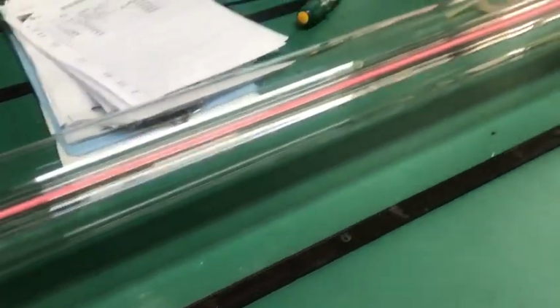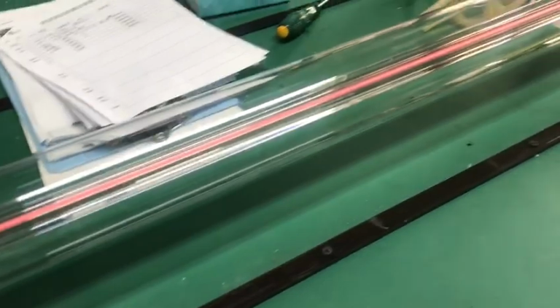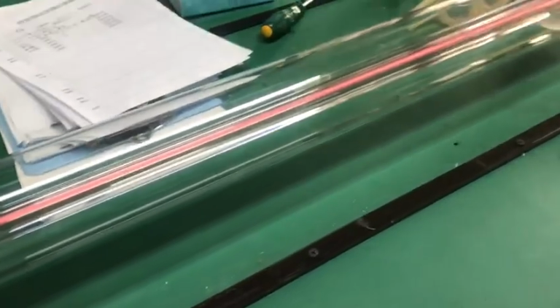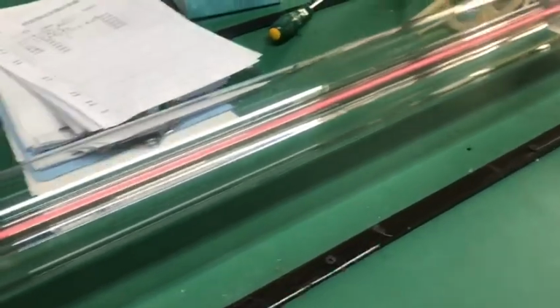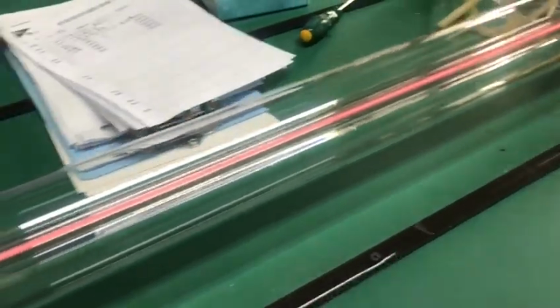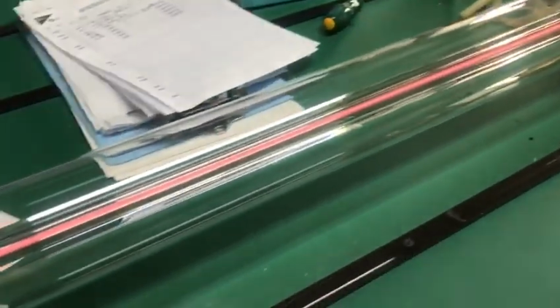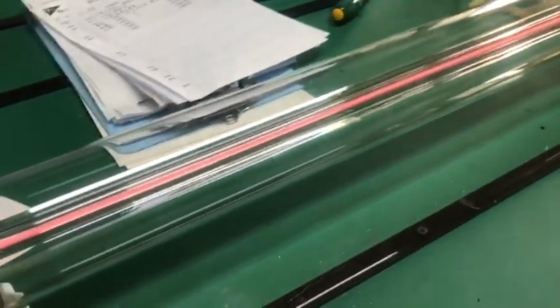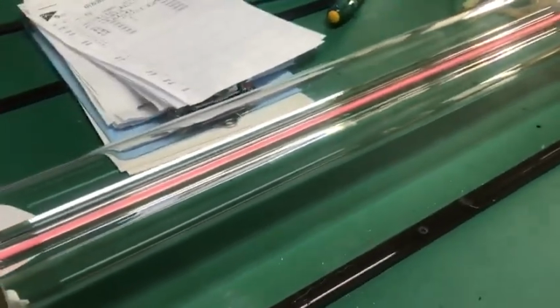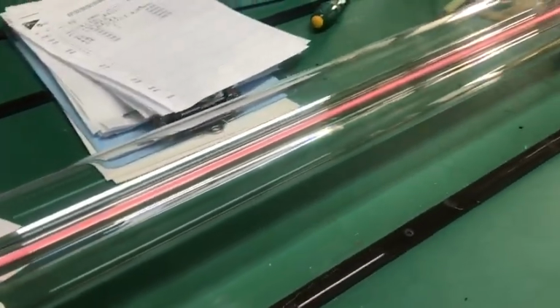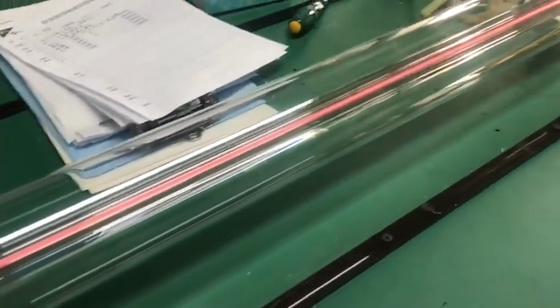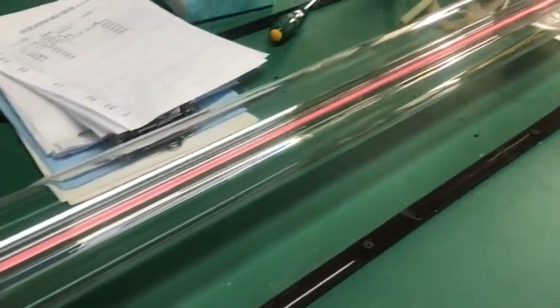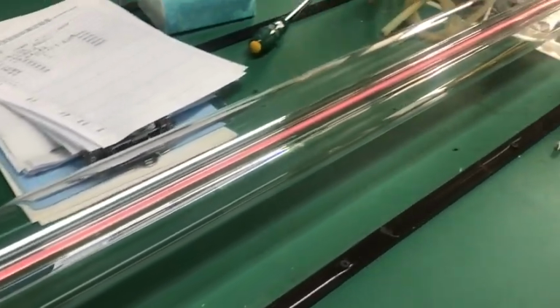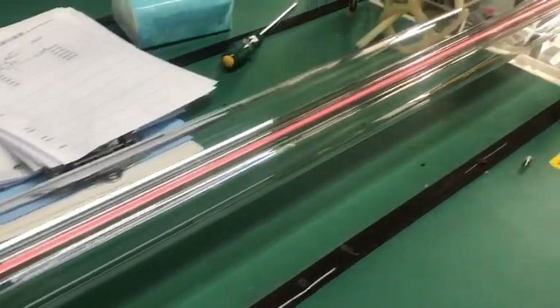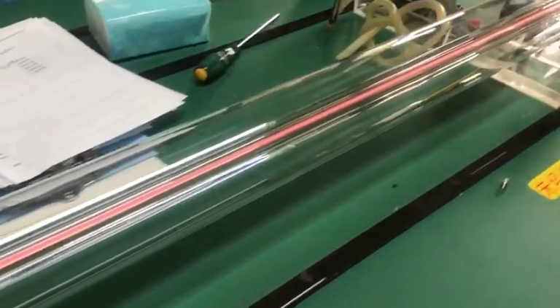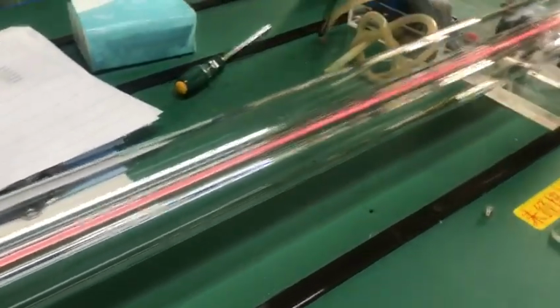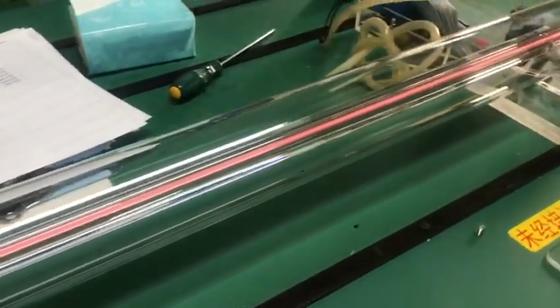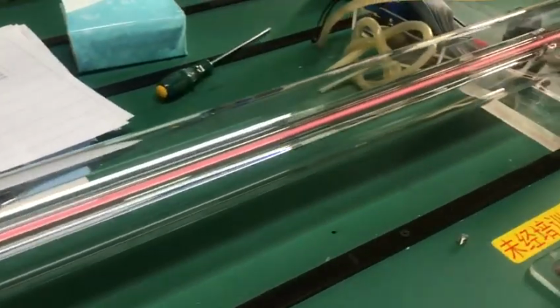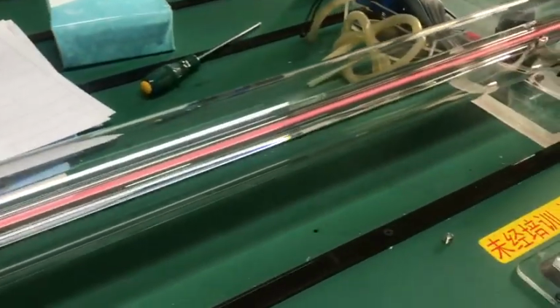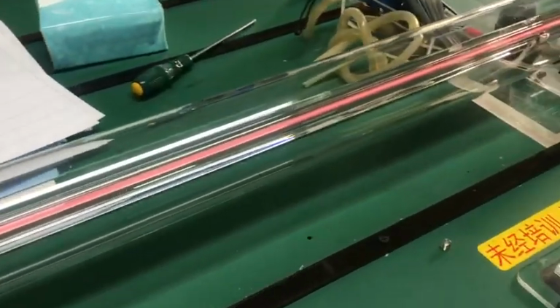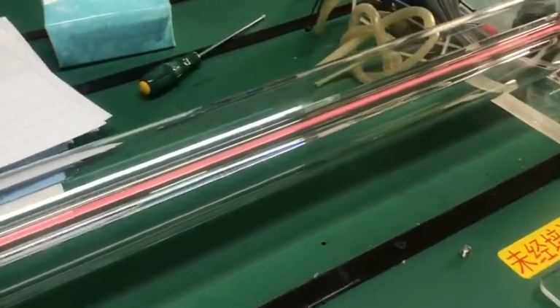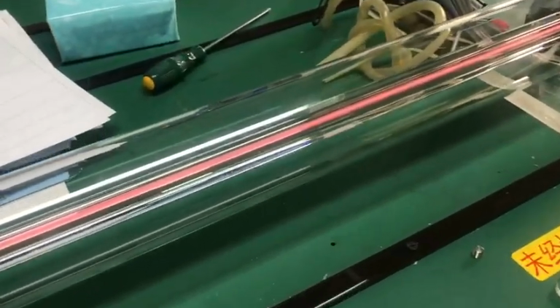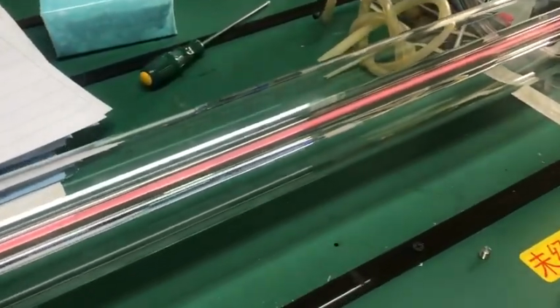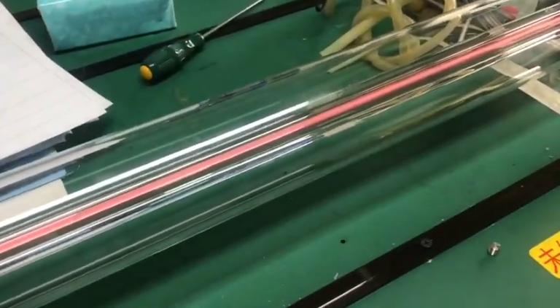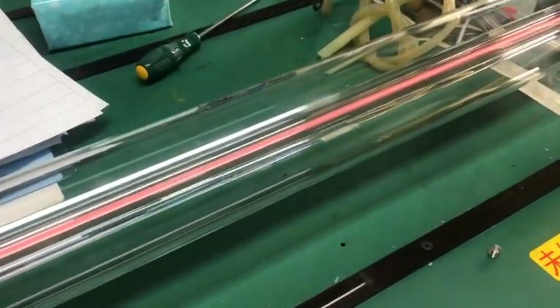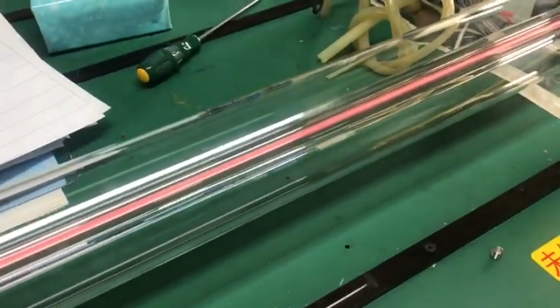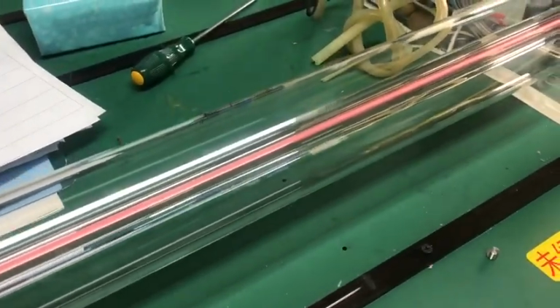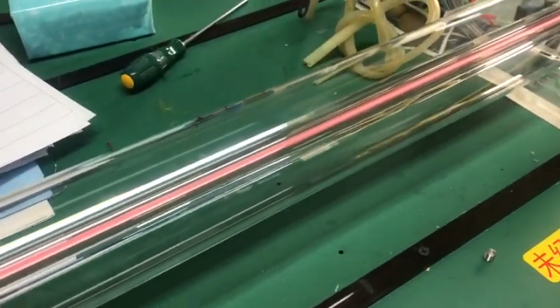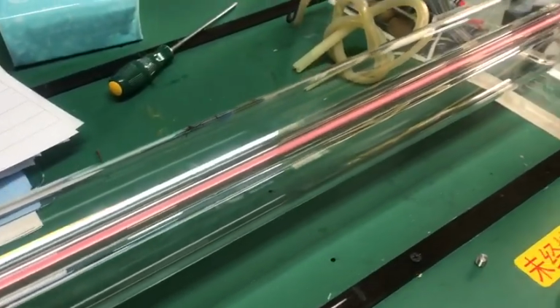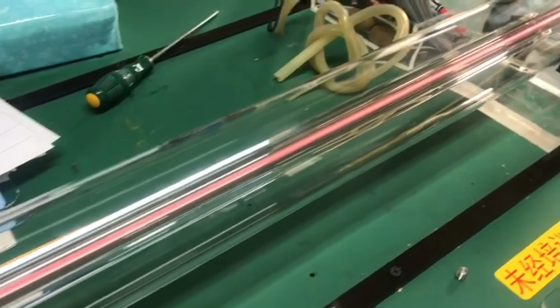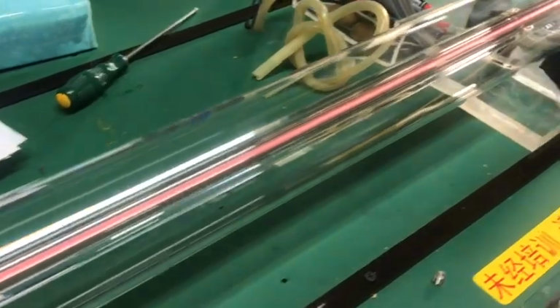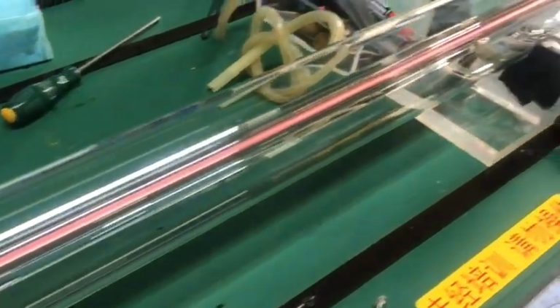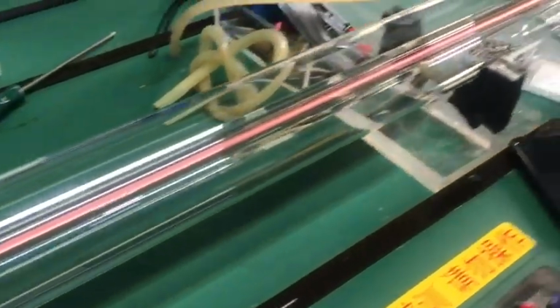I think it's a little mess, but it doesn't matter. You can see here this nether tube is working.